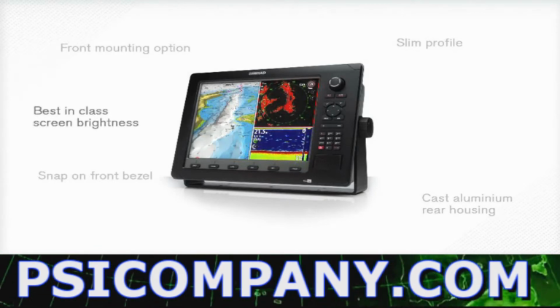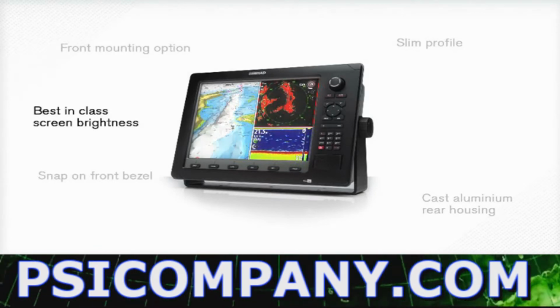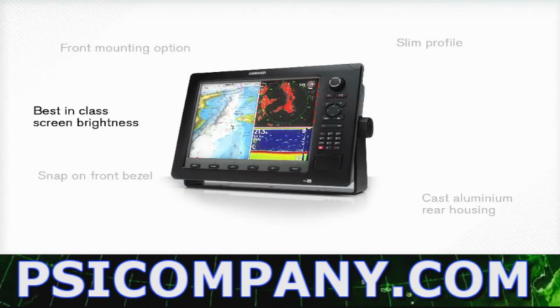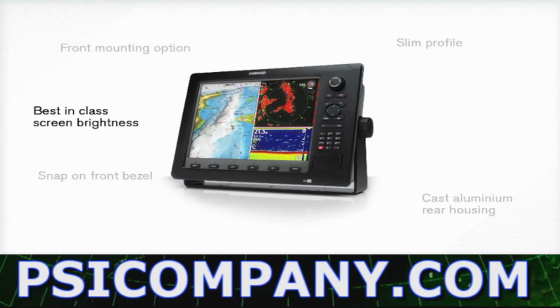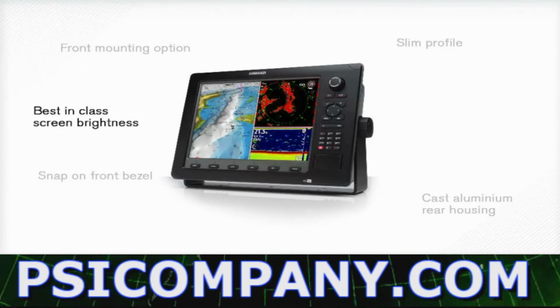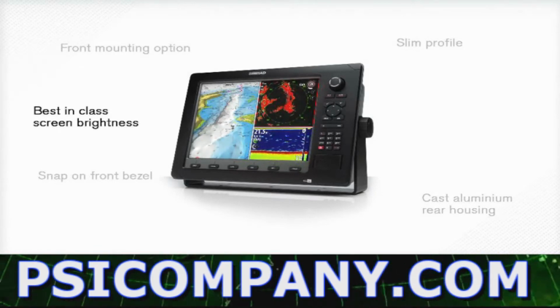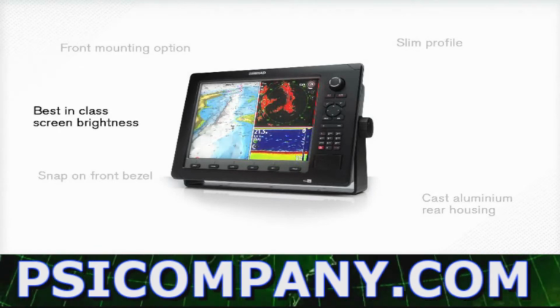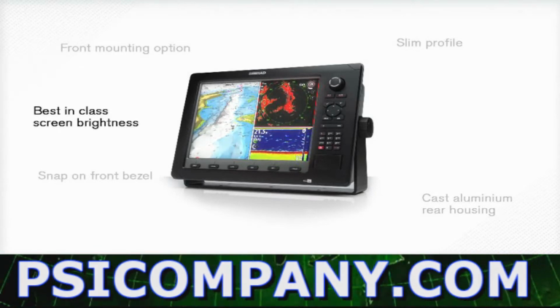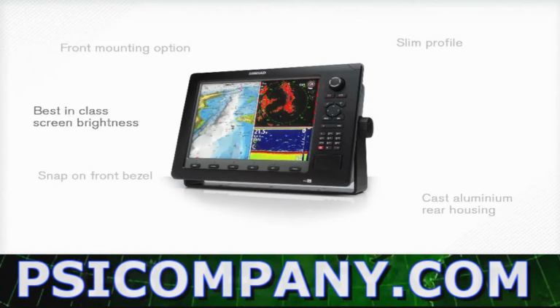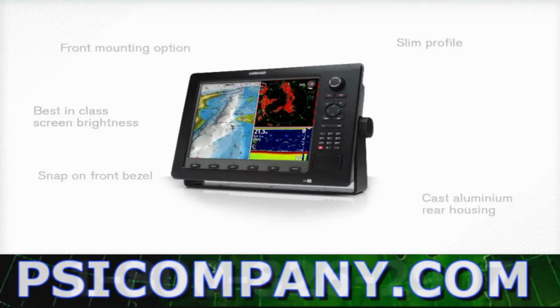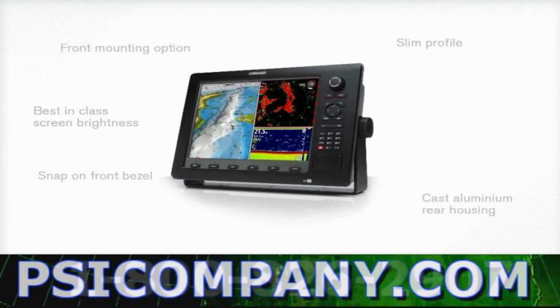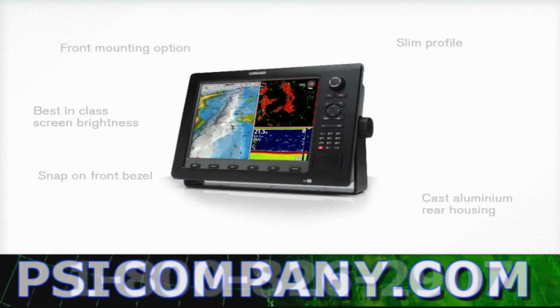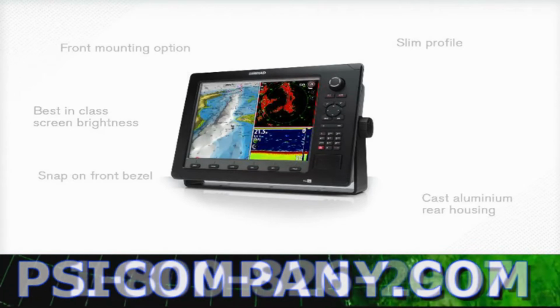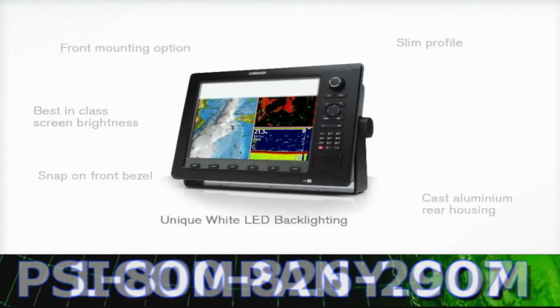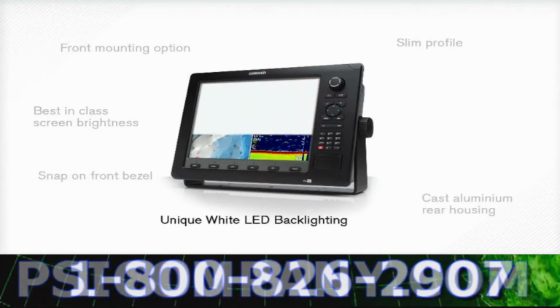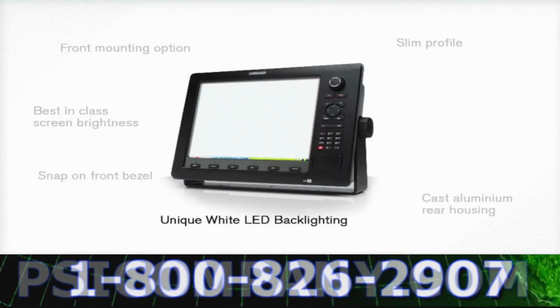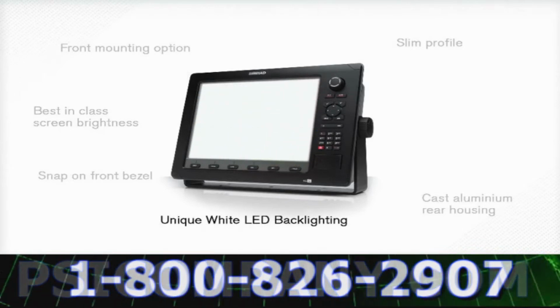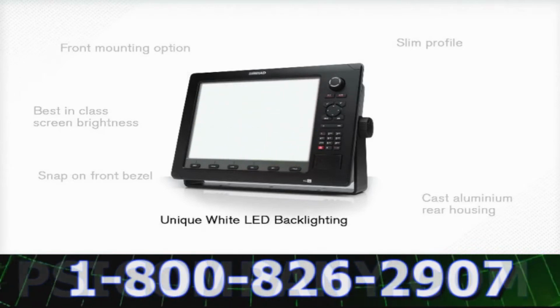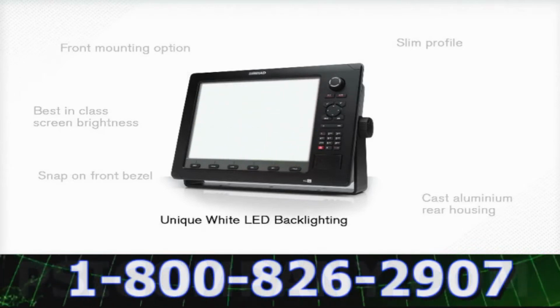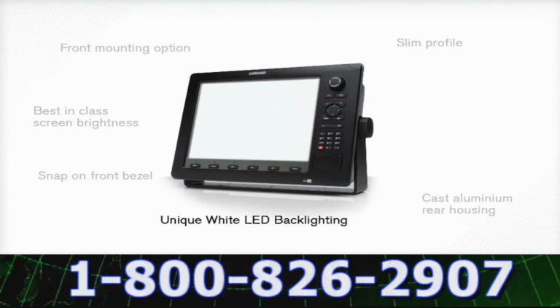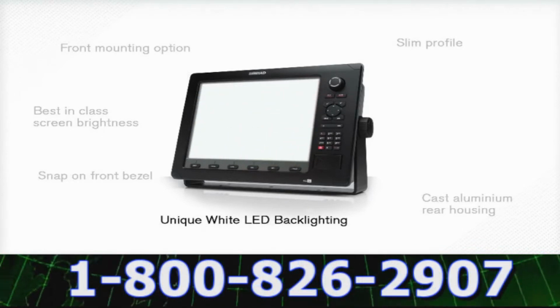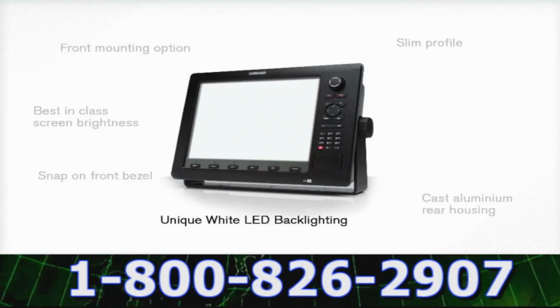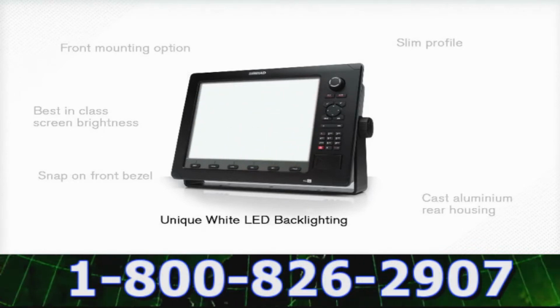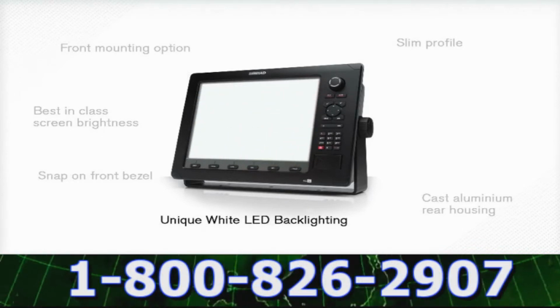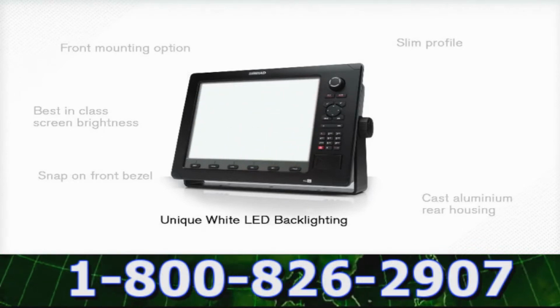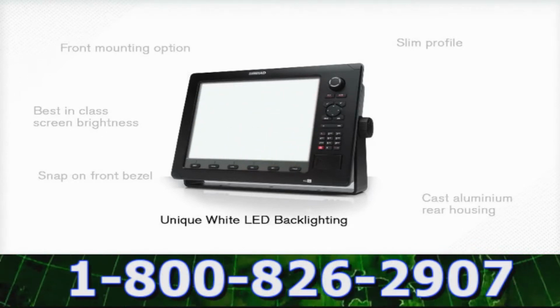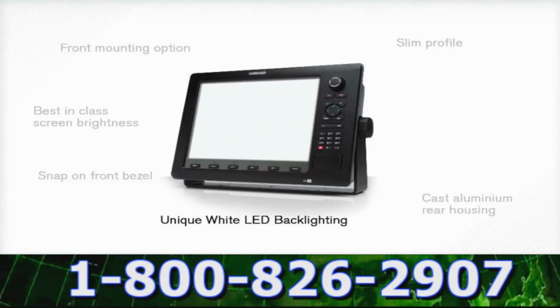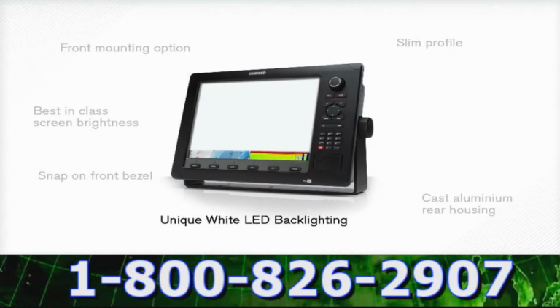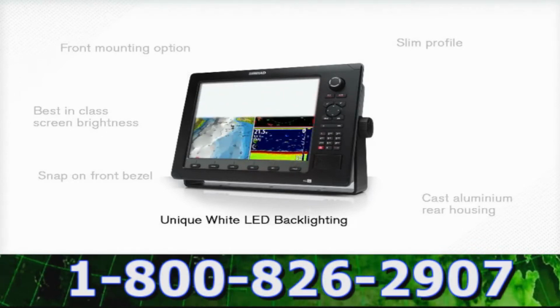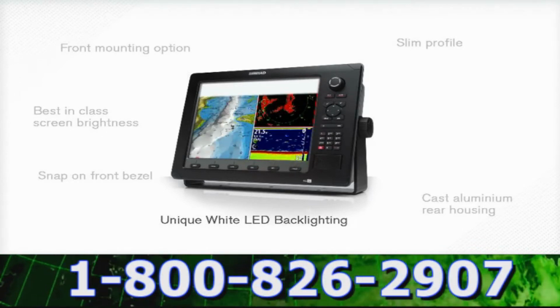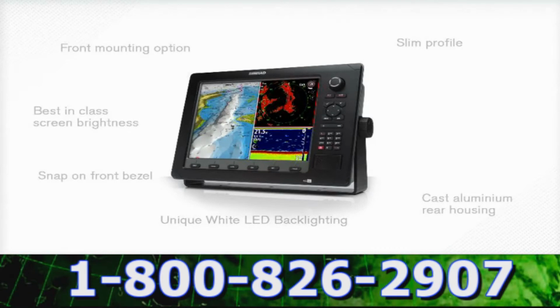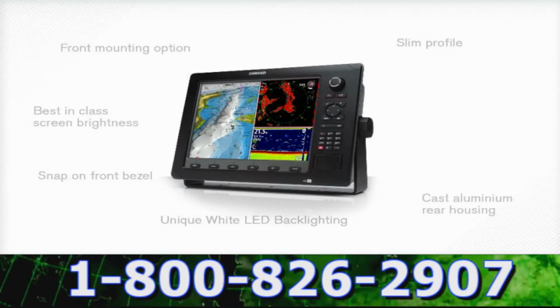Screen brightness is comparable to the market leader, with unique white LED backlighting for true sunlight visibility and lower current draw.